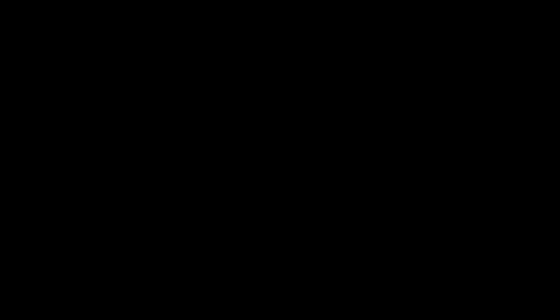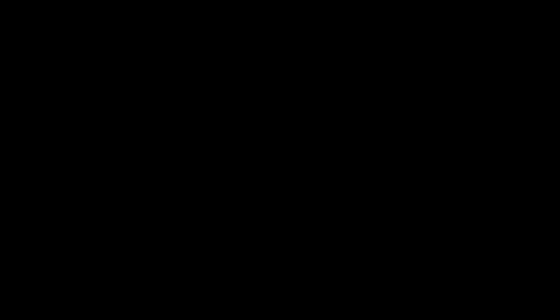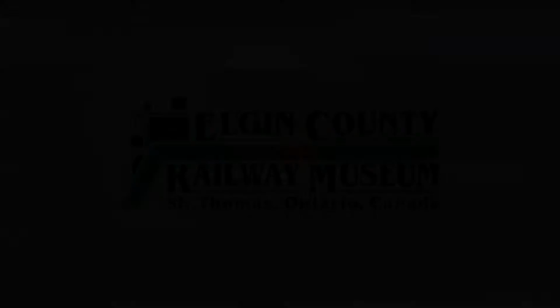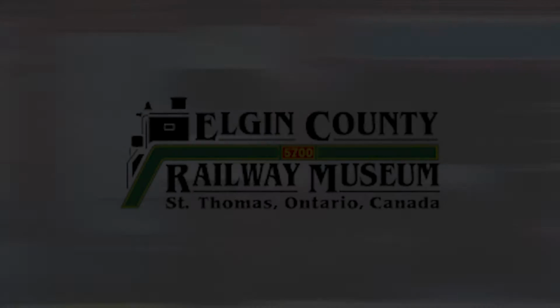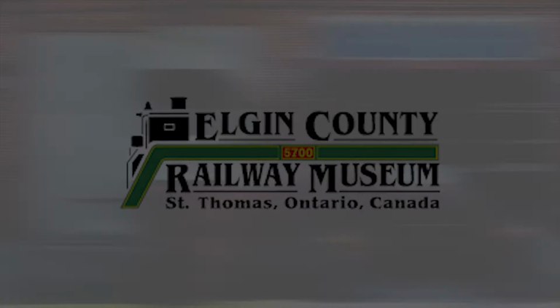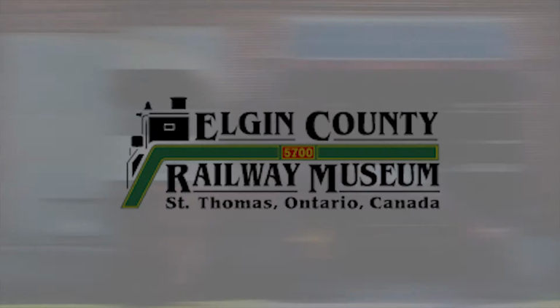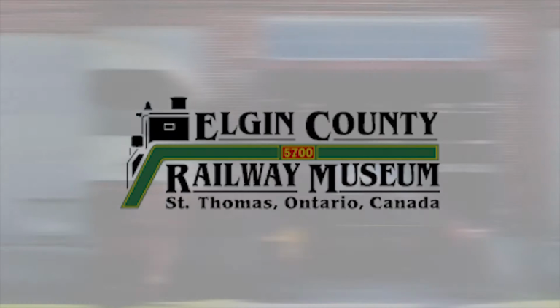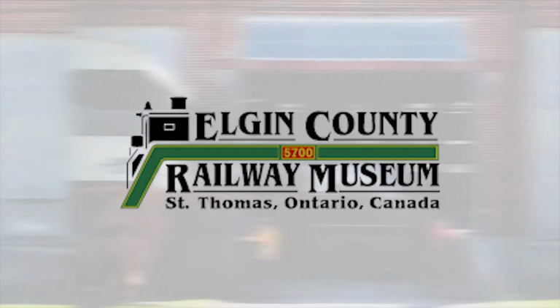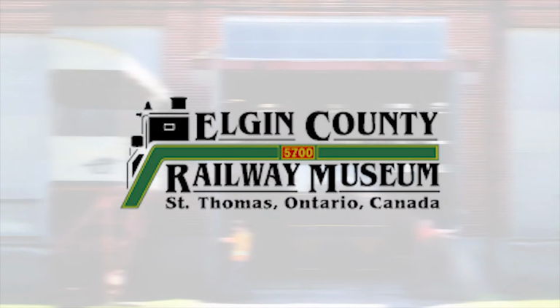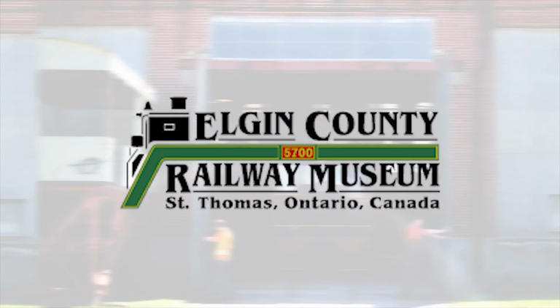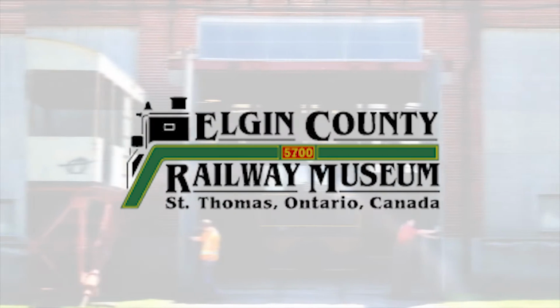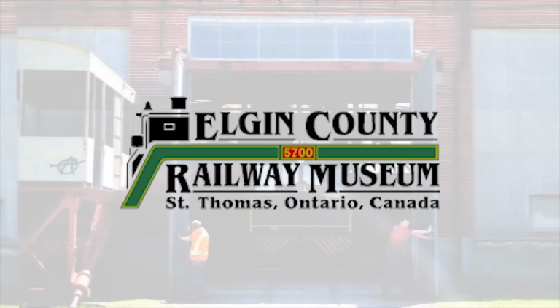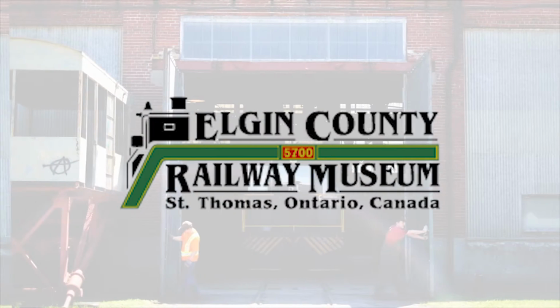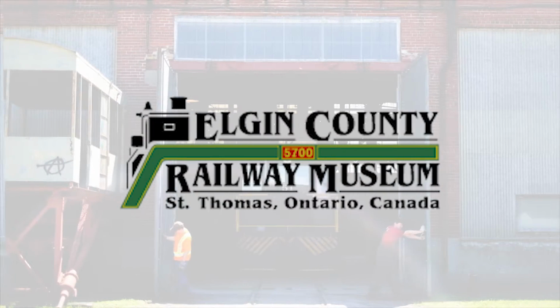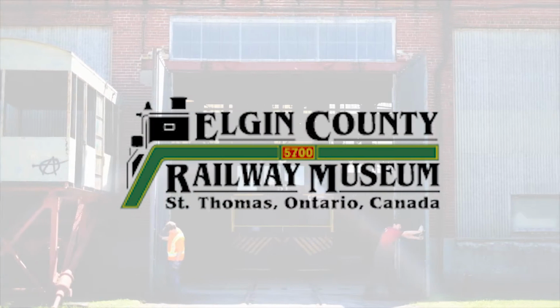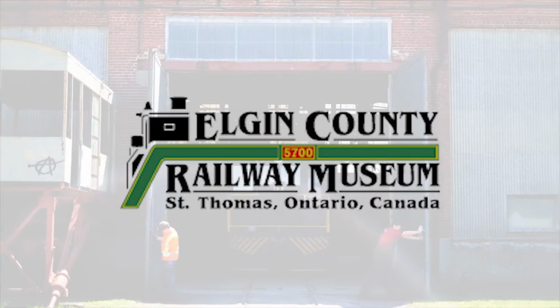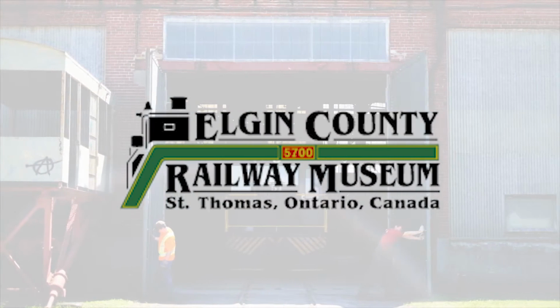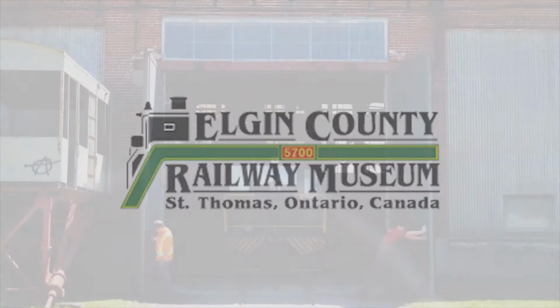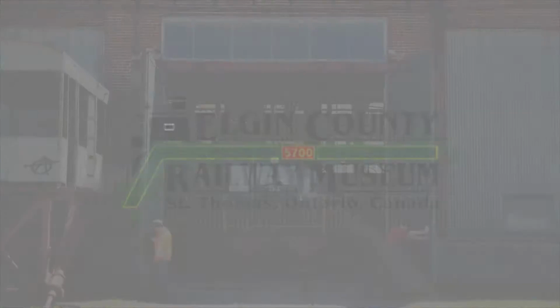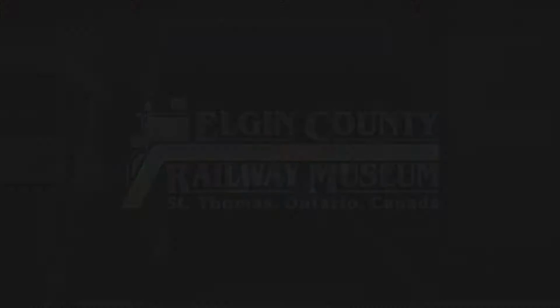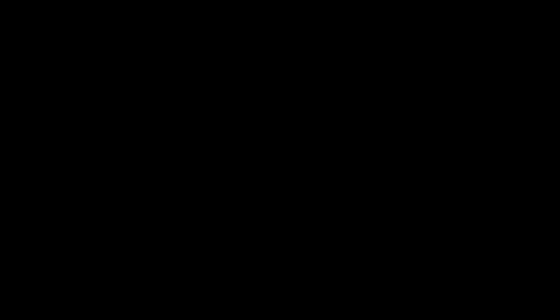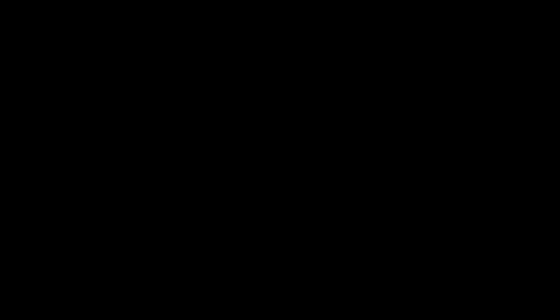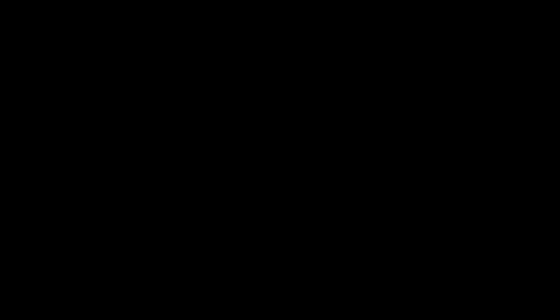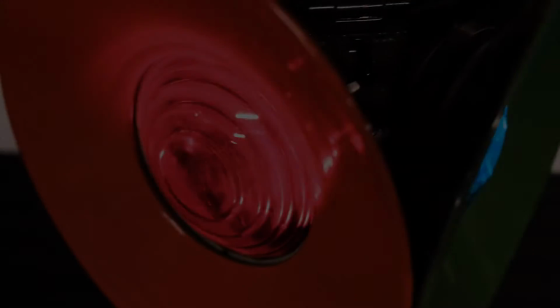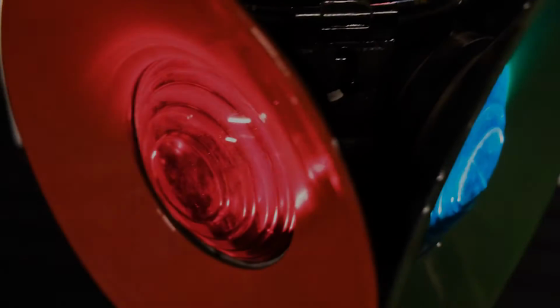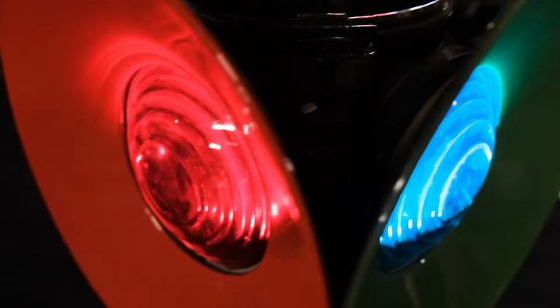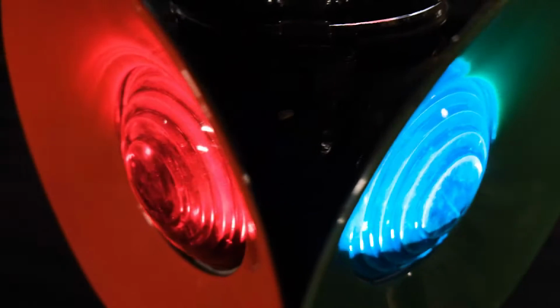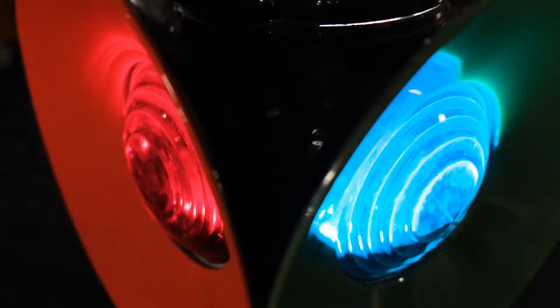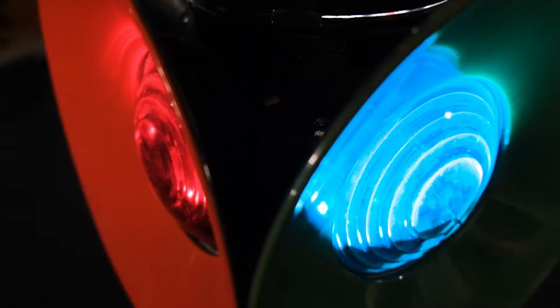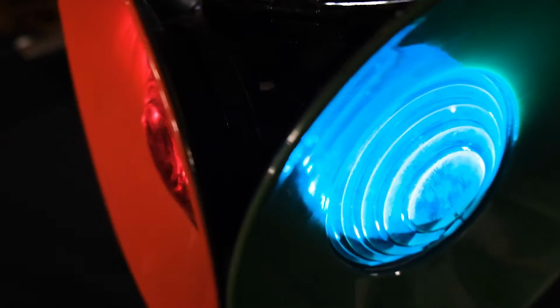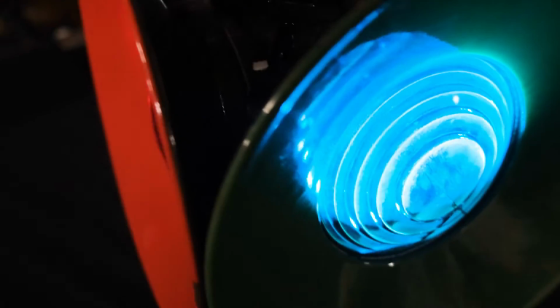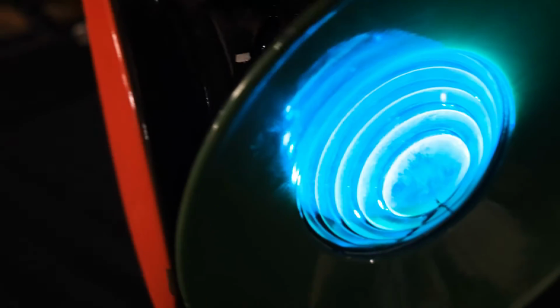Welcome to the Elgin County Railway Museum's Artifact Spotlights. Here is a railway lantern.